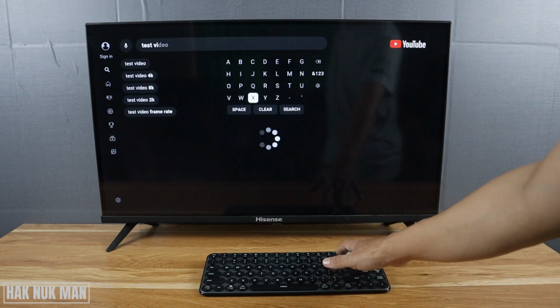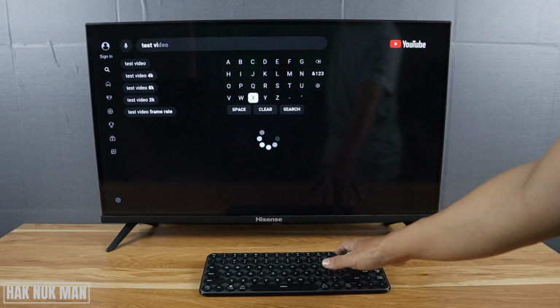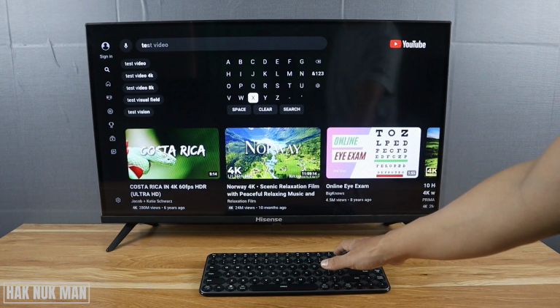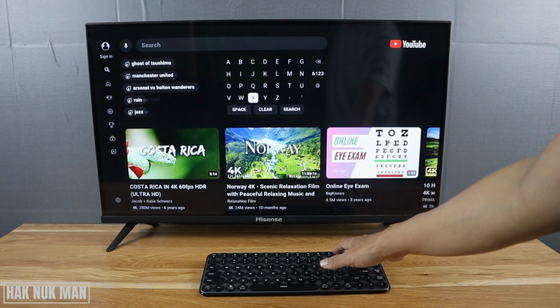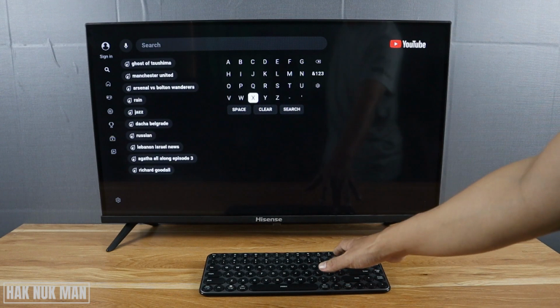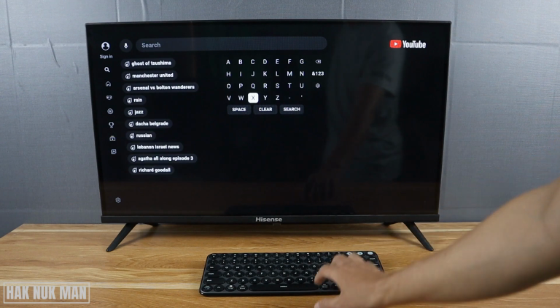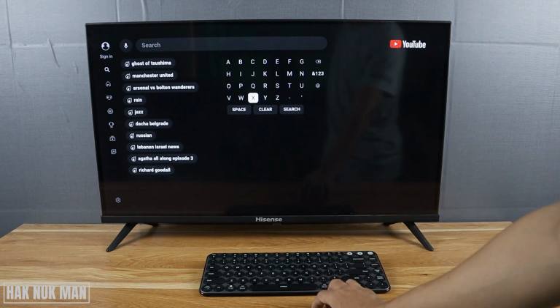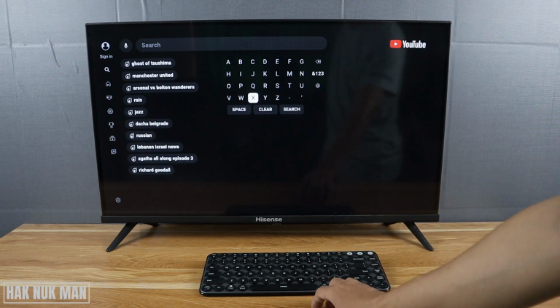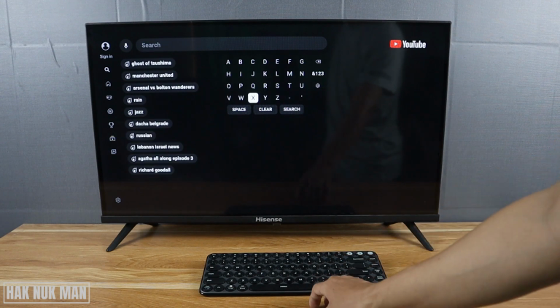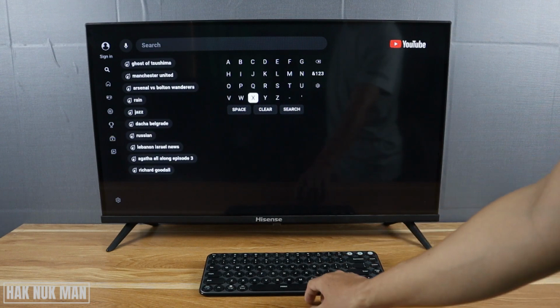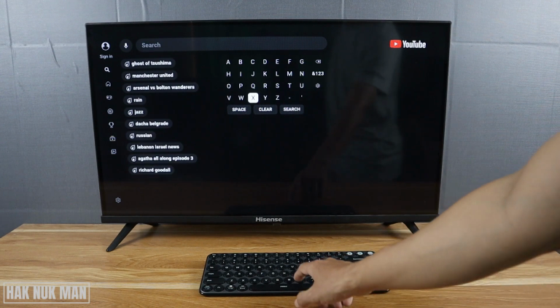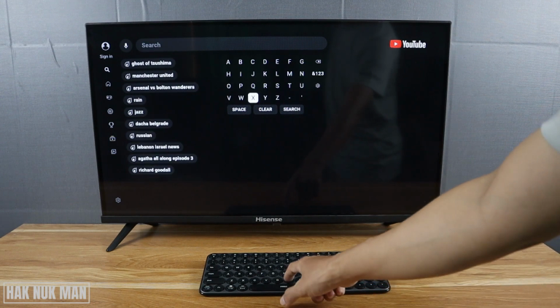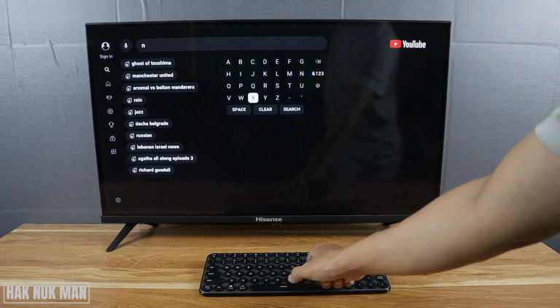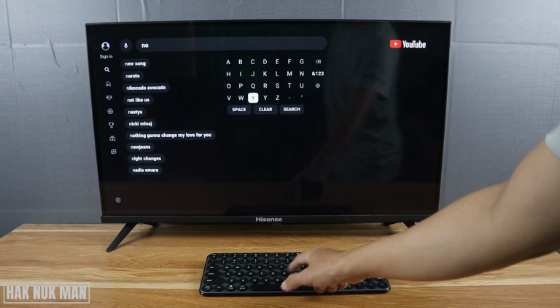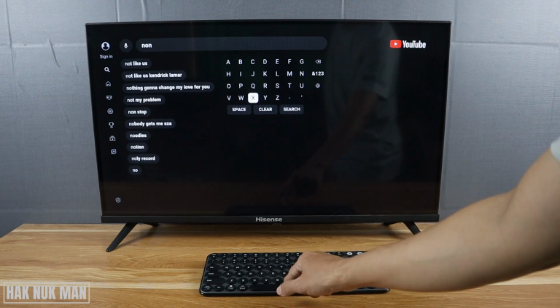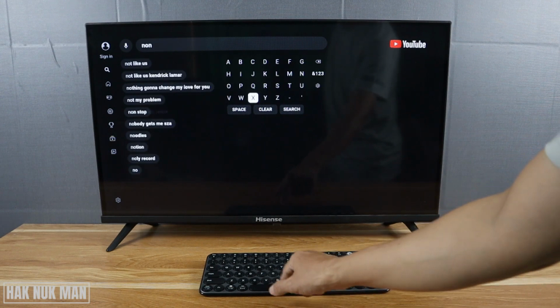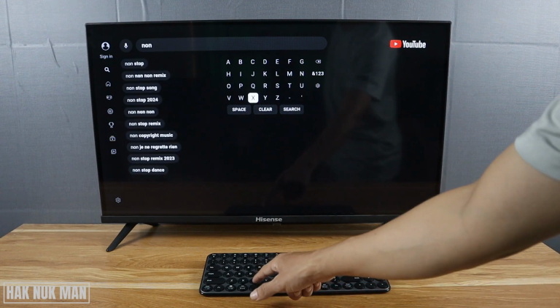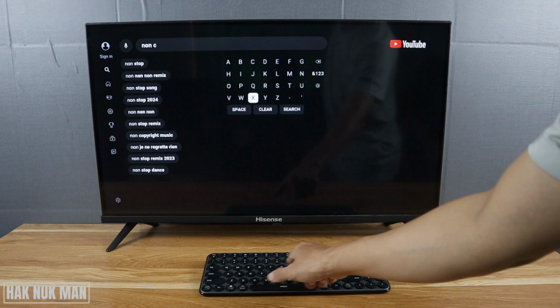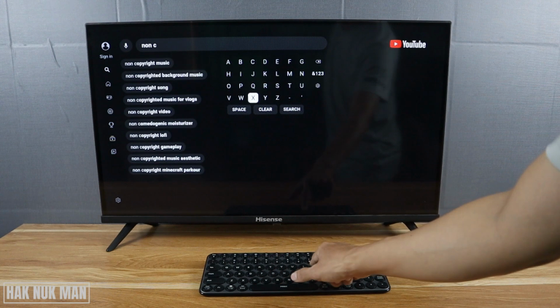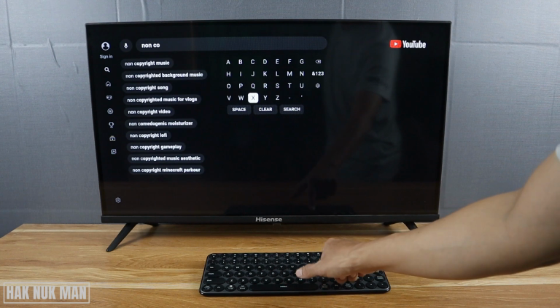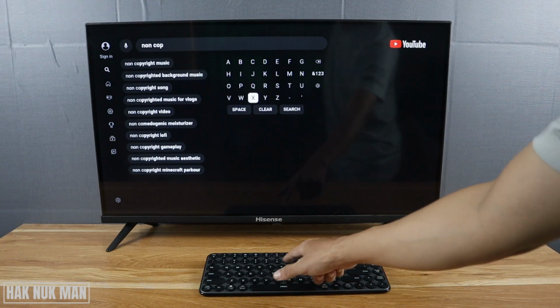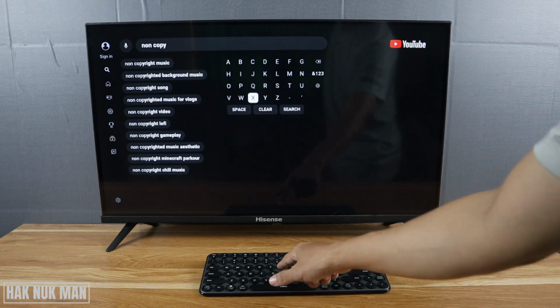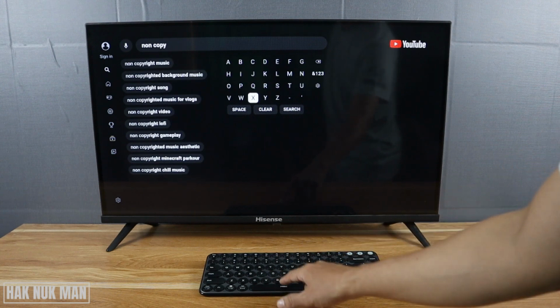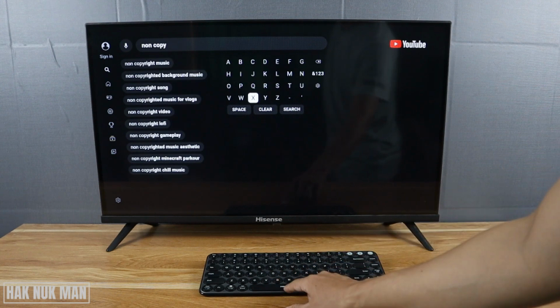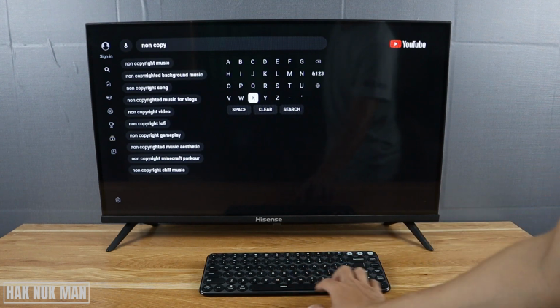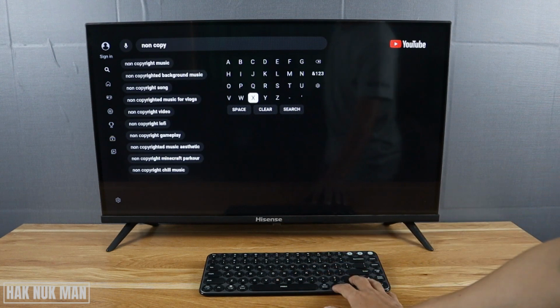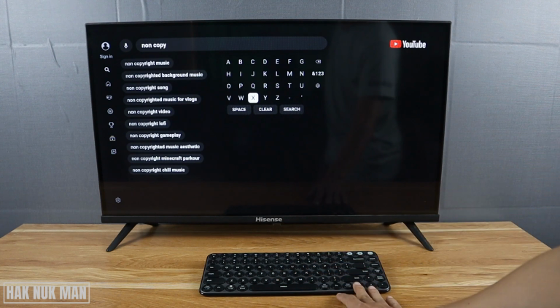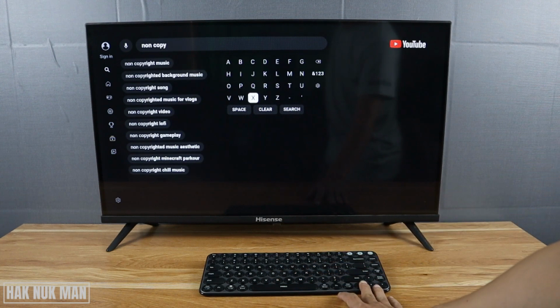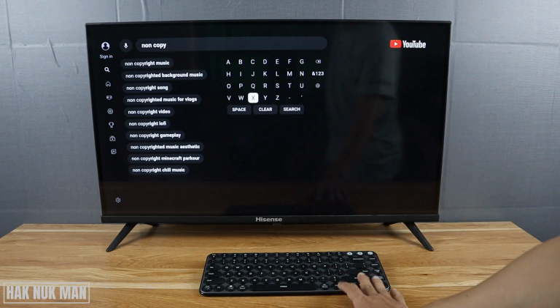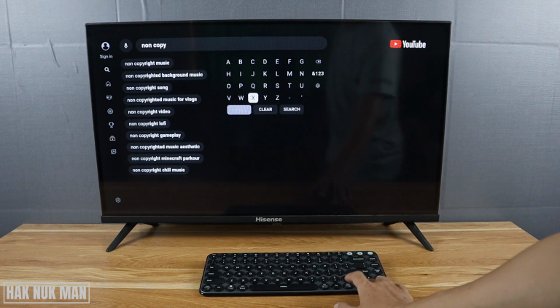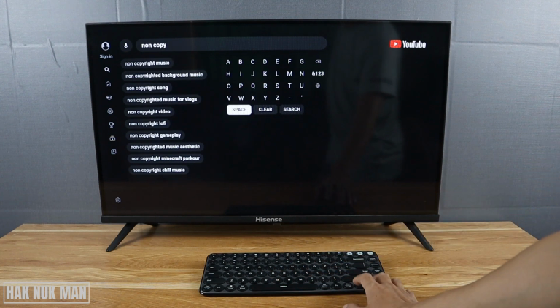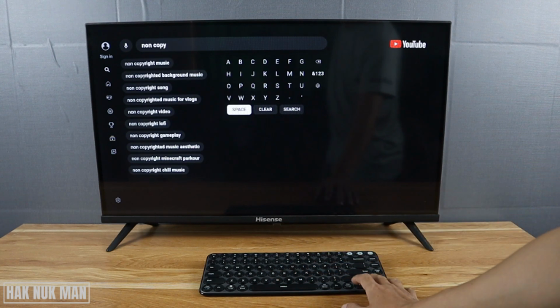Demonstrating keyboard functions: delete, and typing 'copyright video' and 'music'.